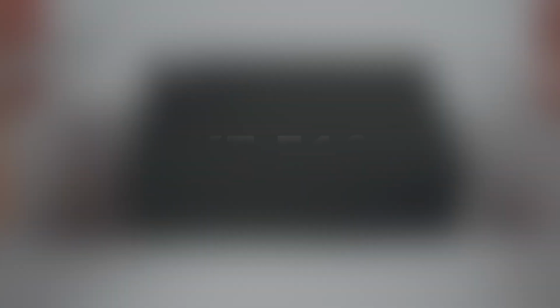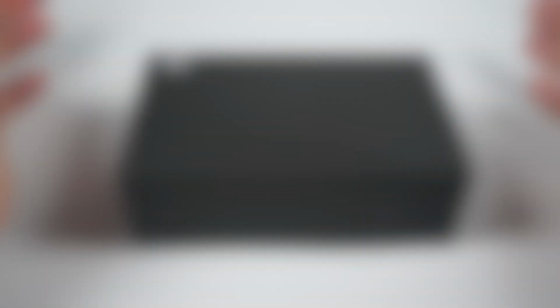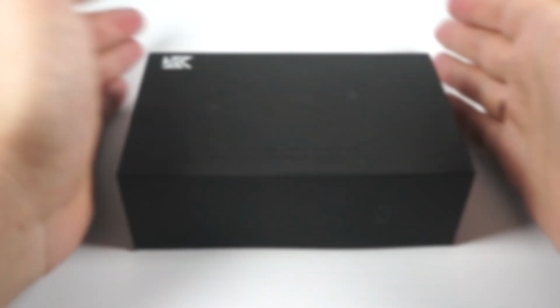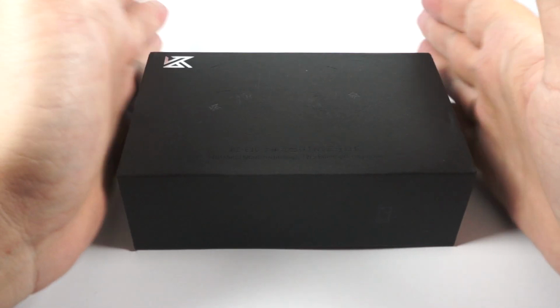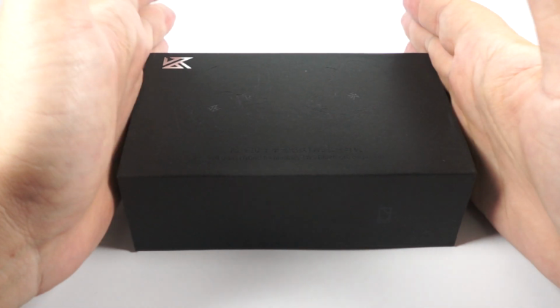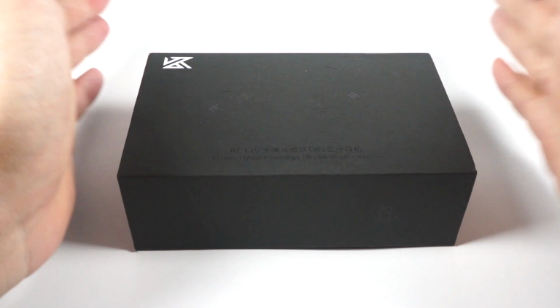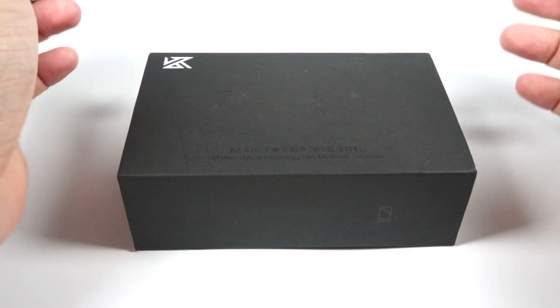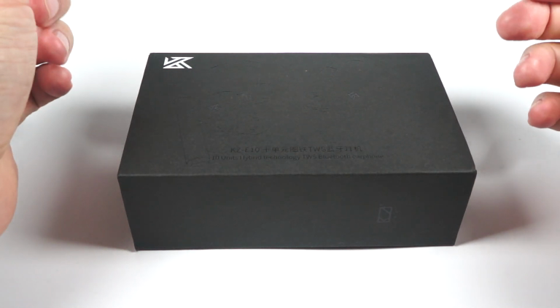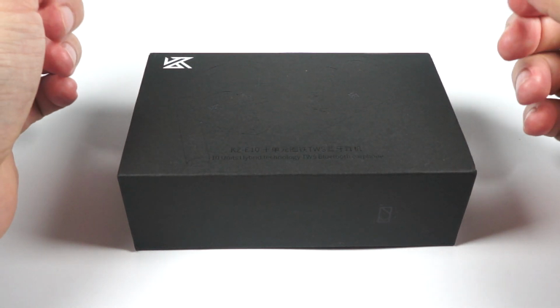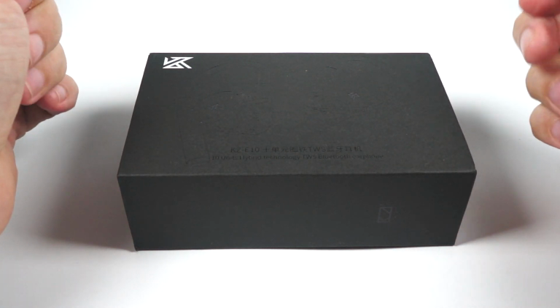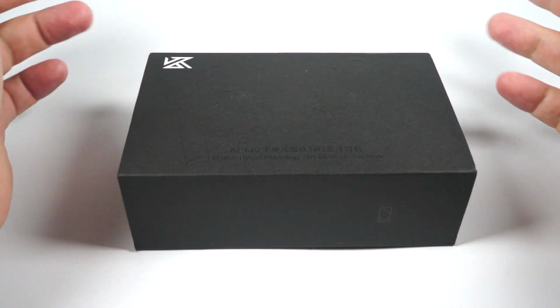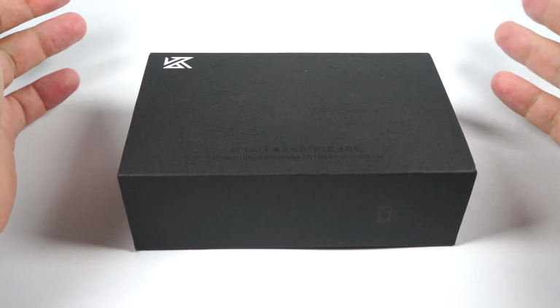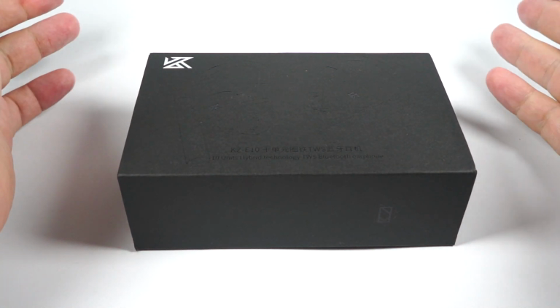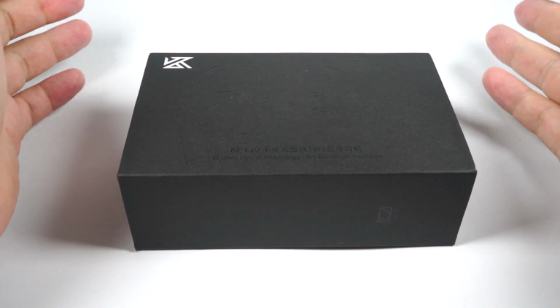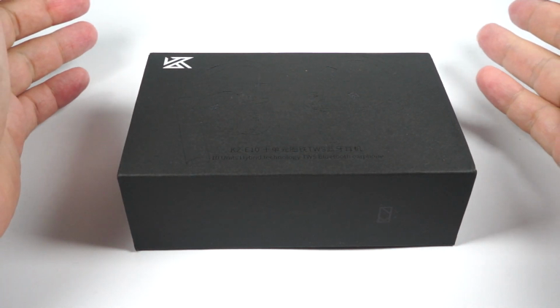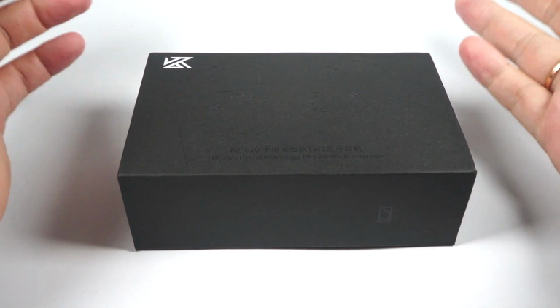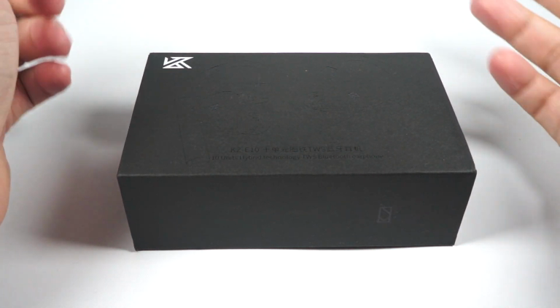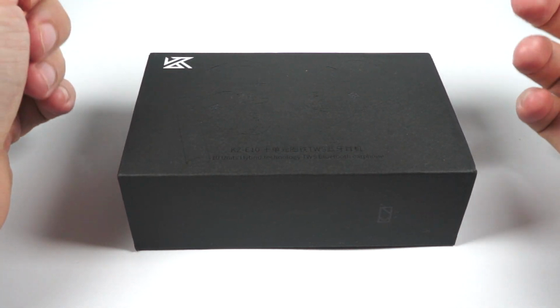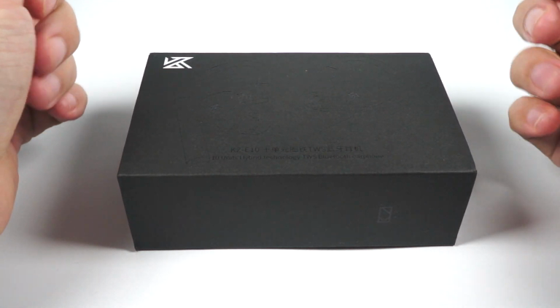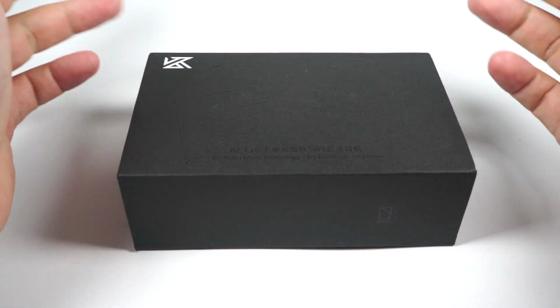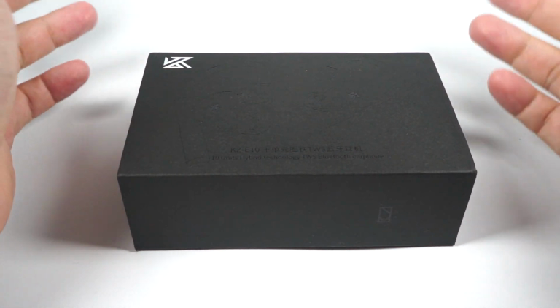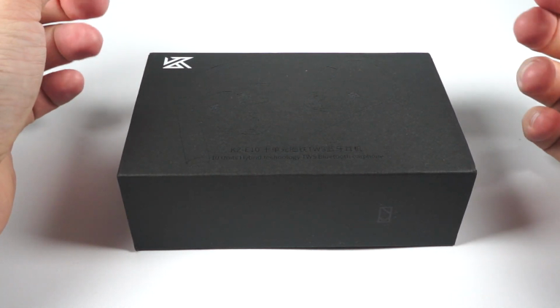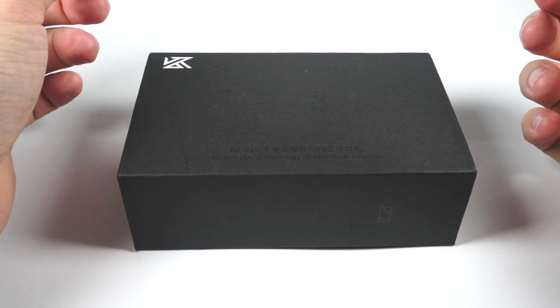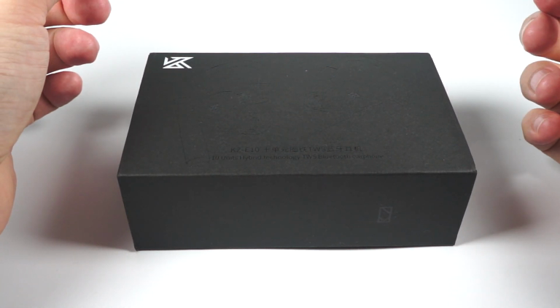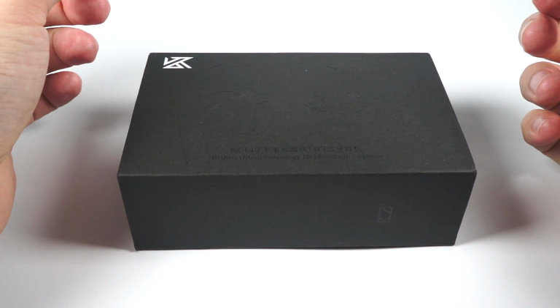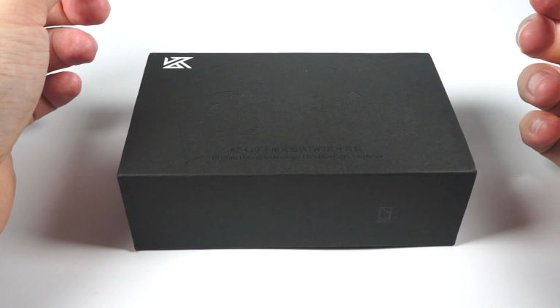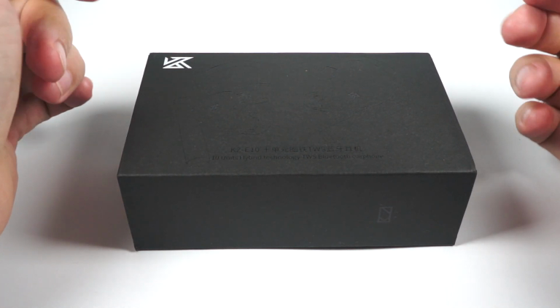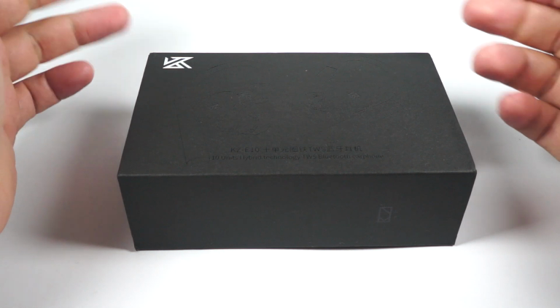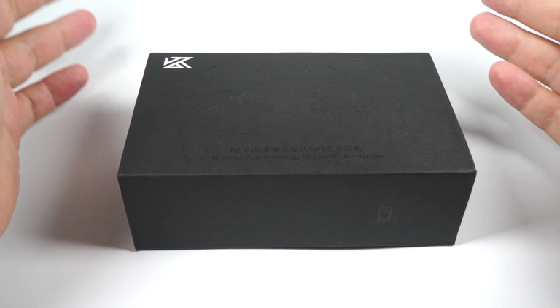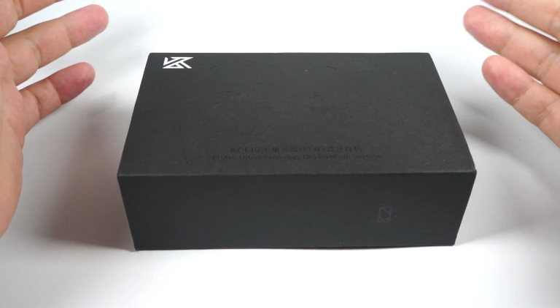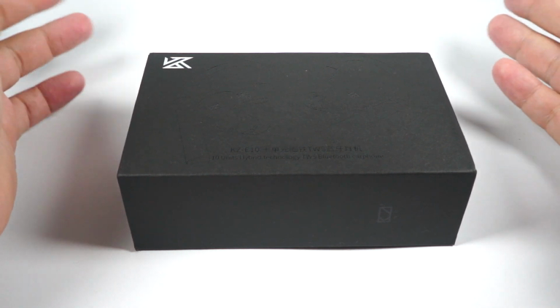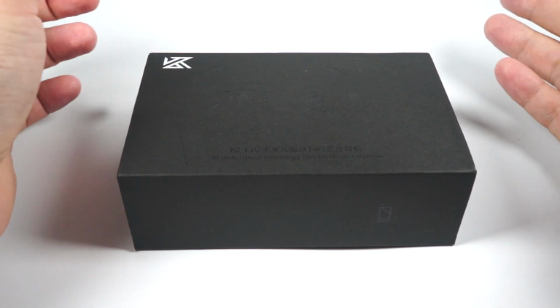Hello! Today for review I've got a new true wireless model. They are made by KZ — it's the KZ-E10.